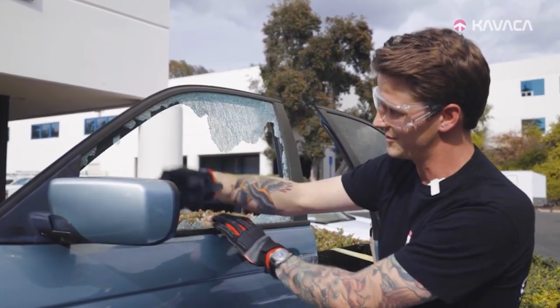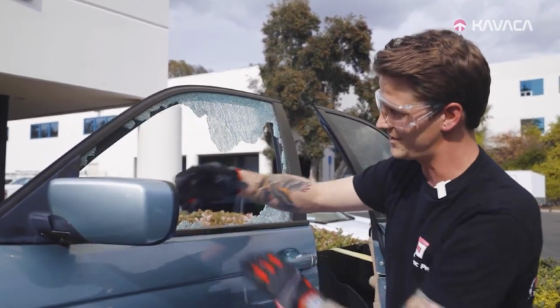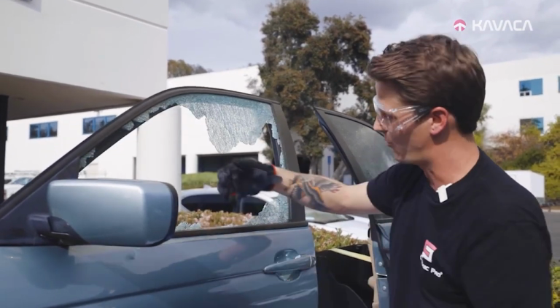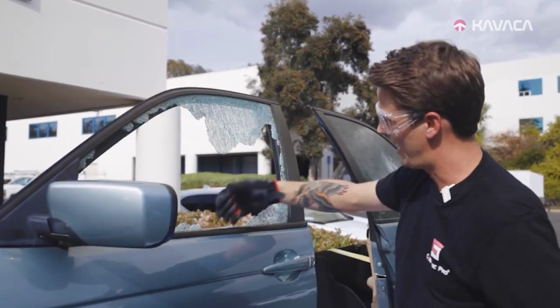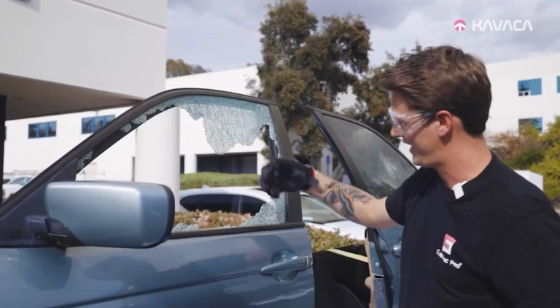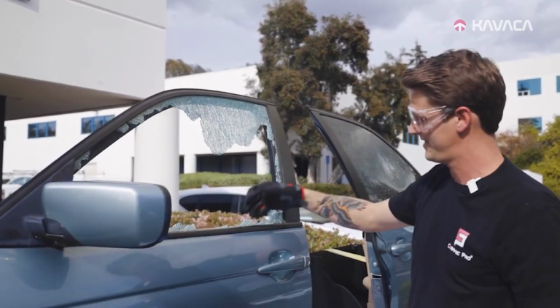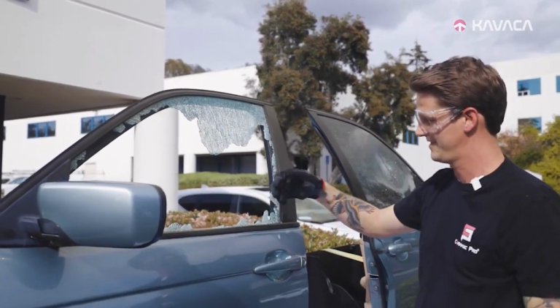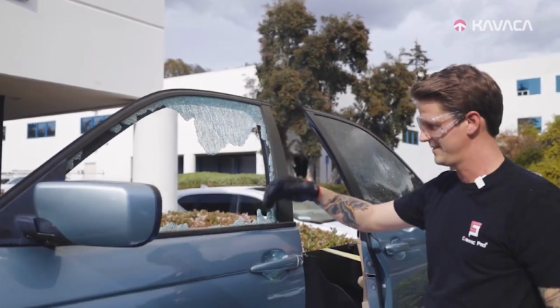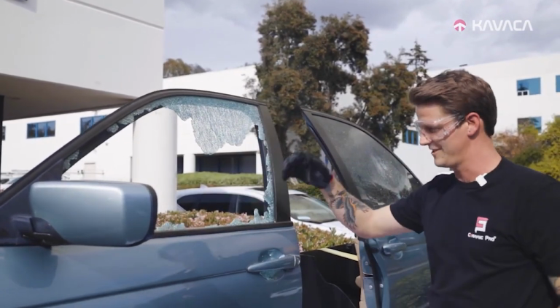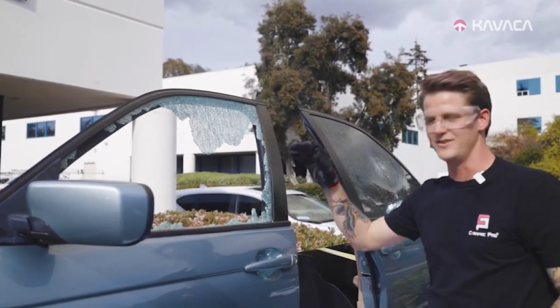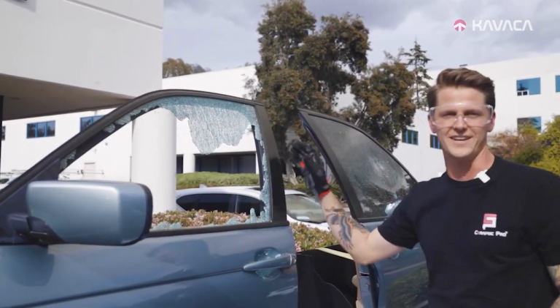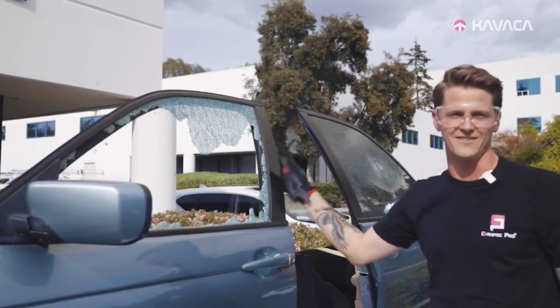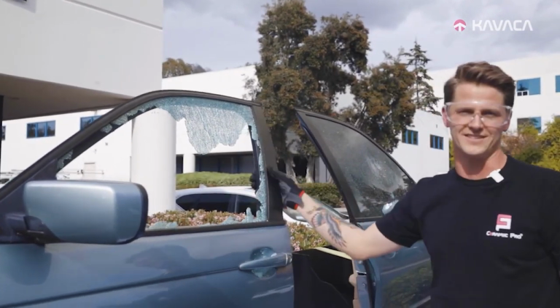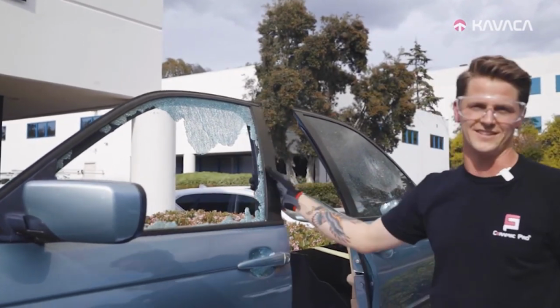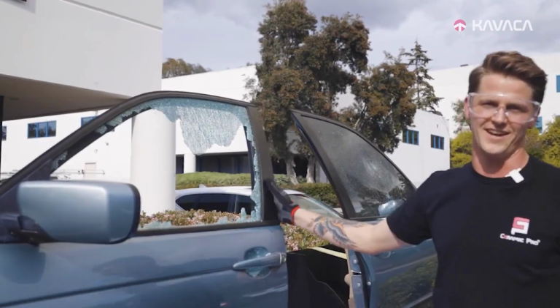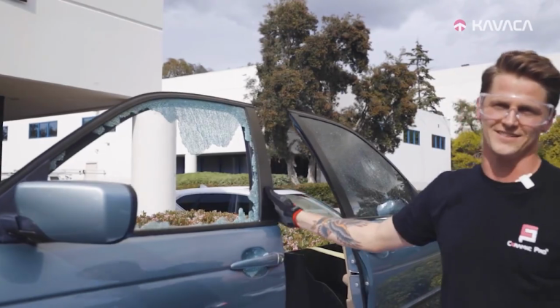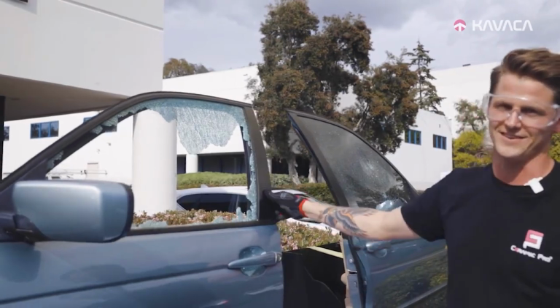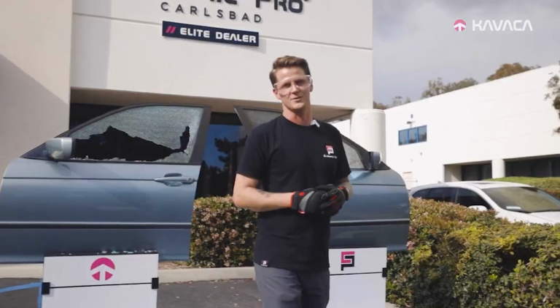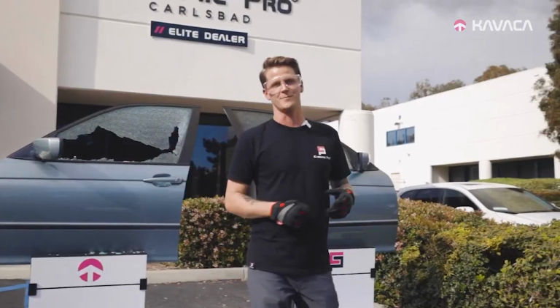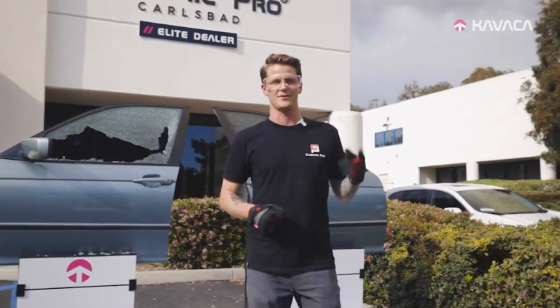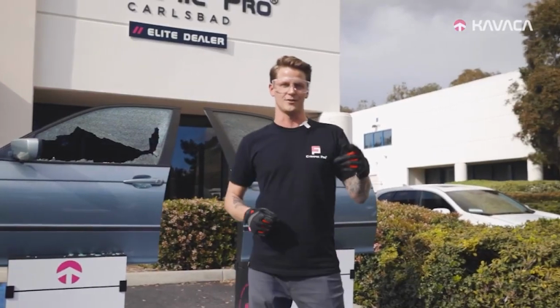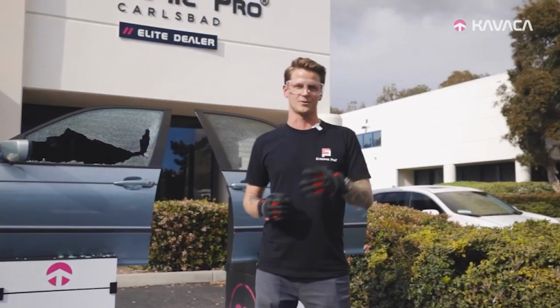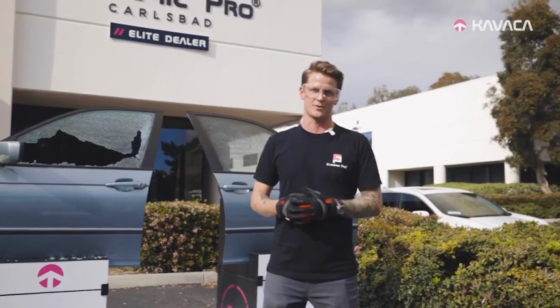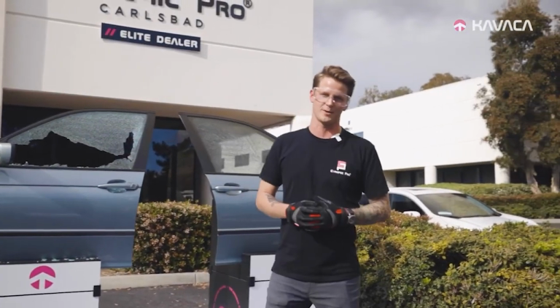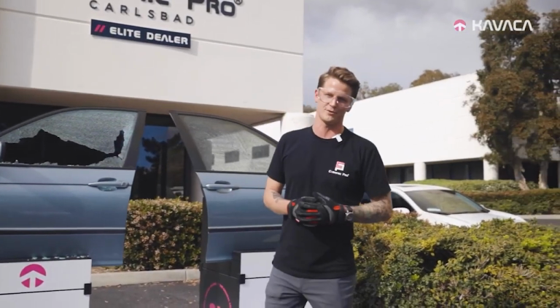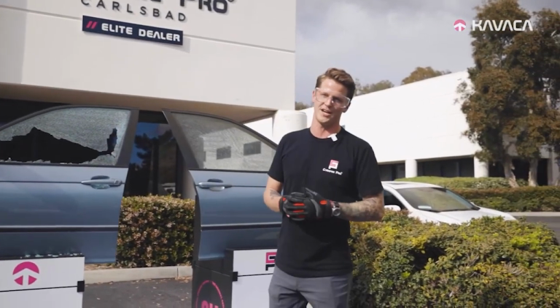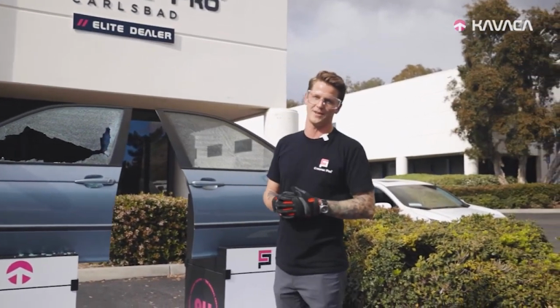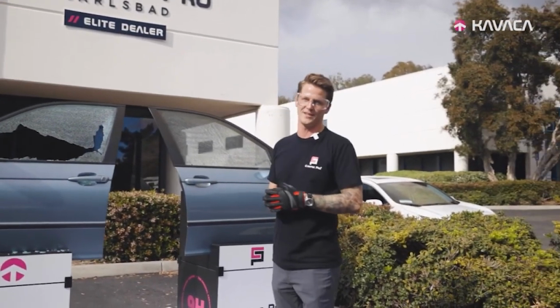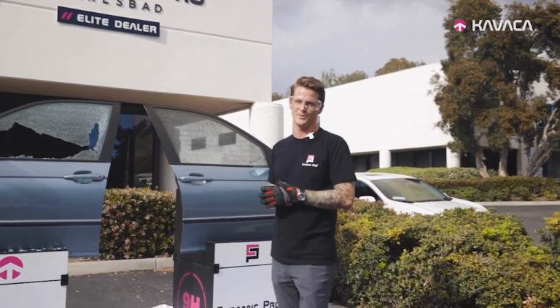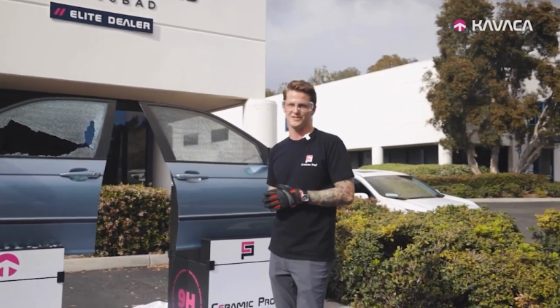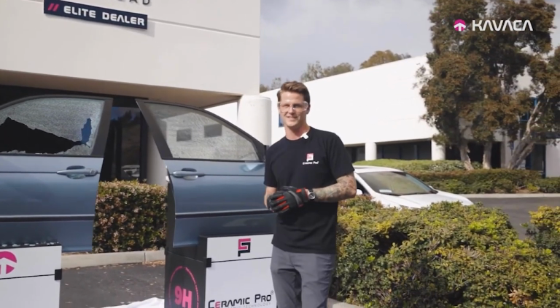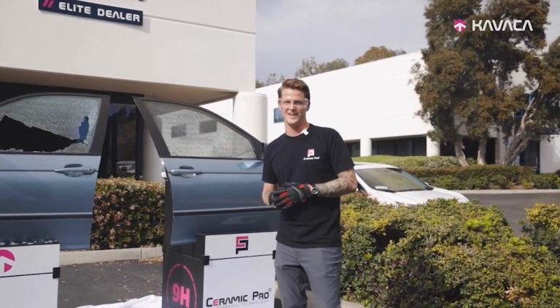This is why you need to have this done today. Come down to your local Ceramic Pro shop and get your windows tinted today.